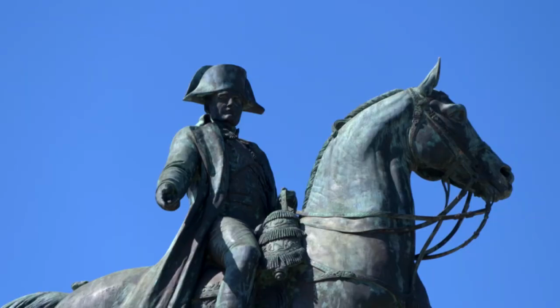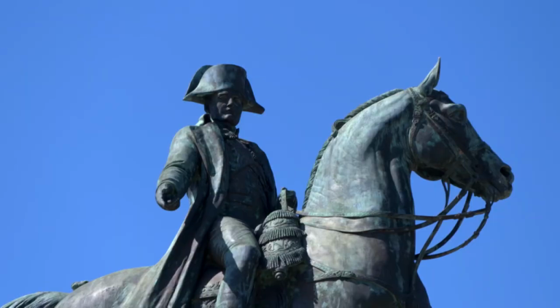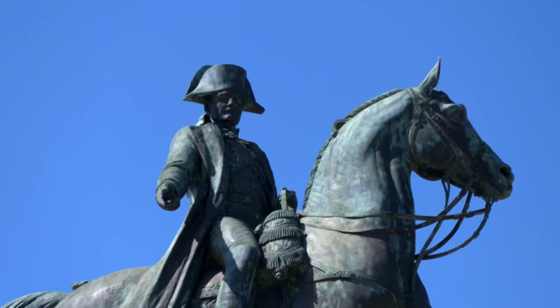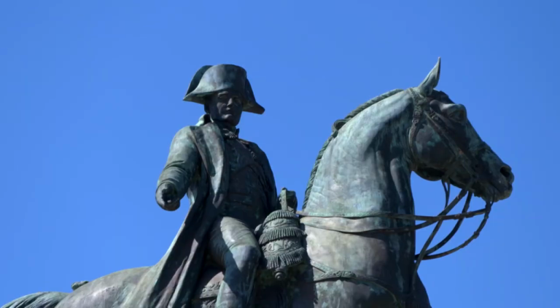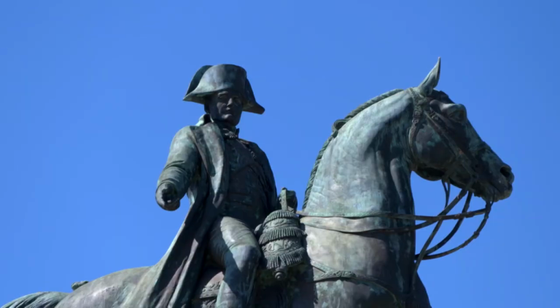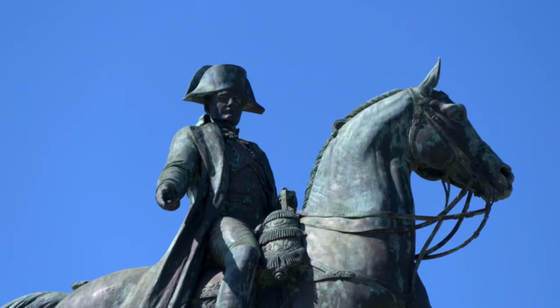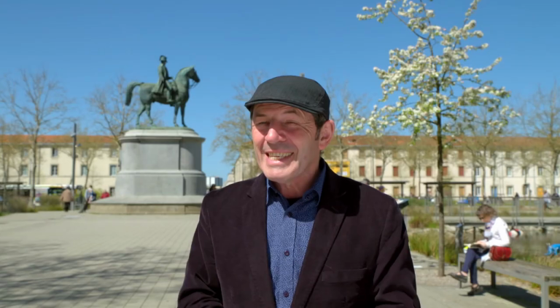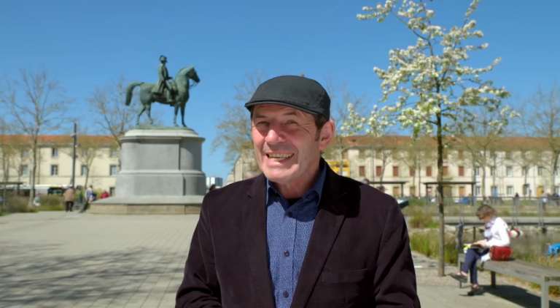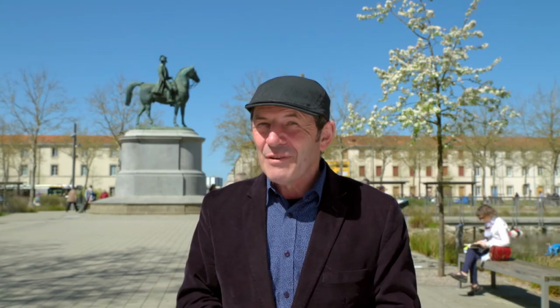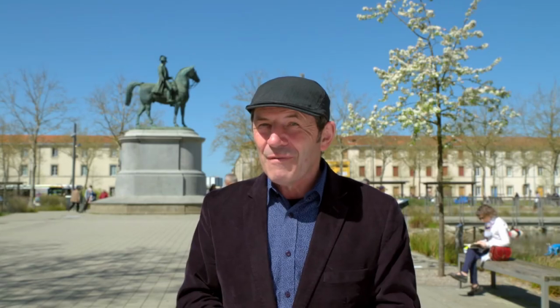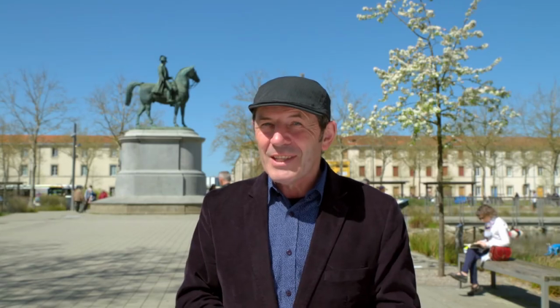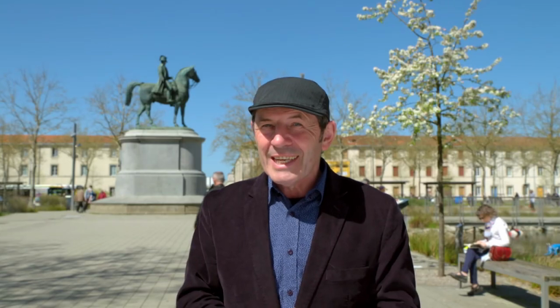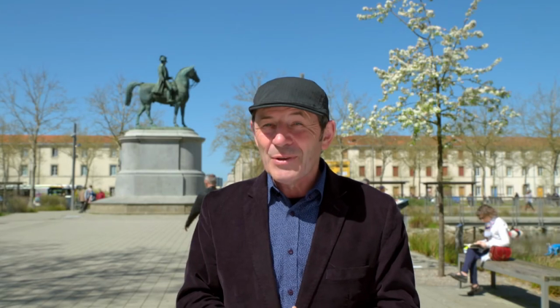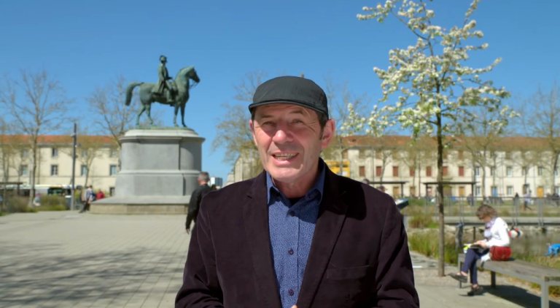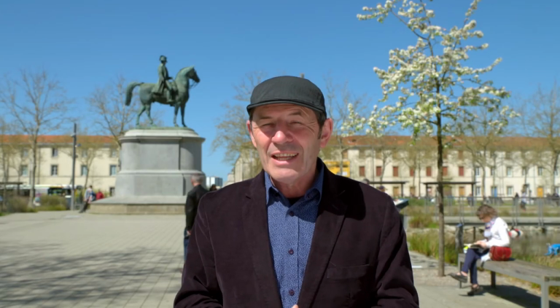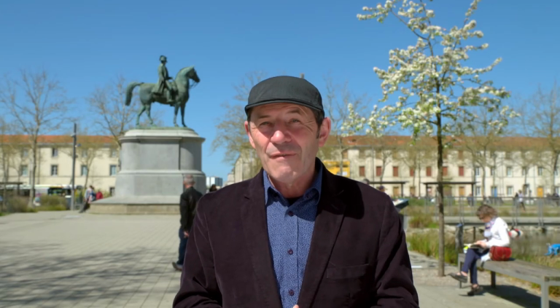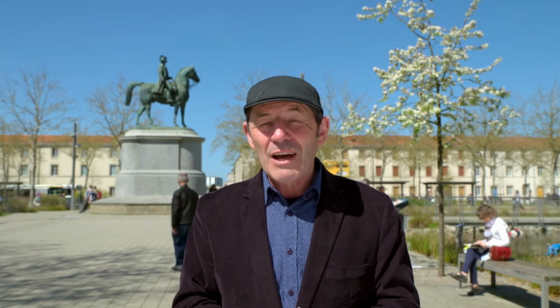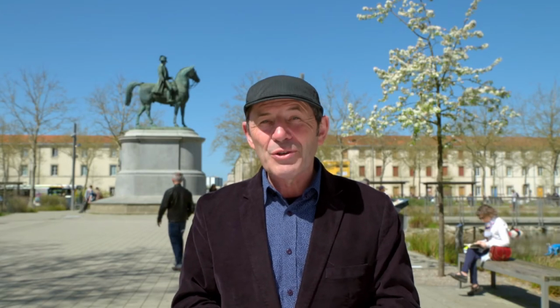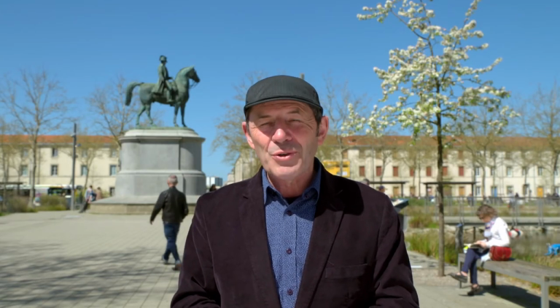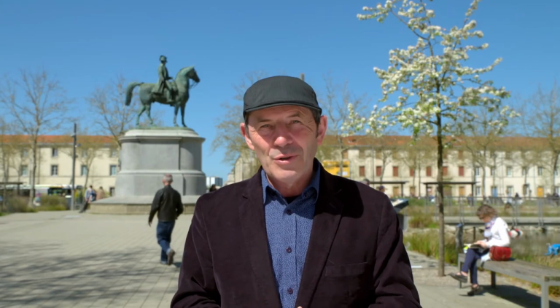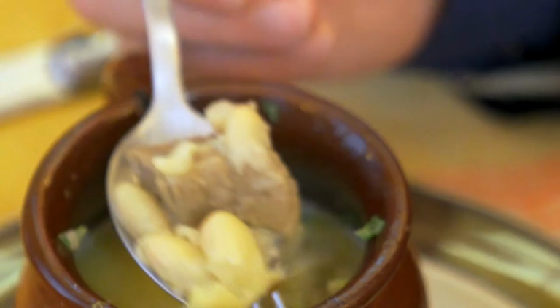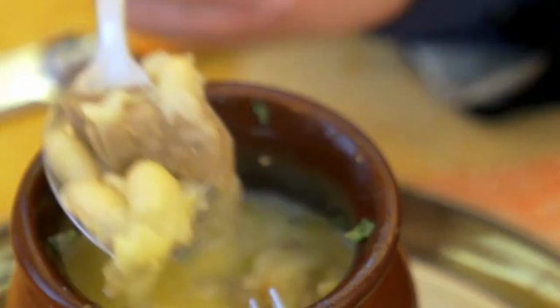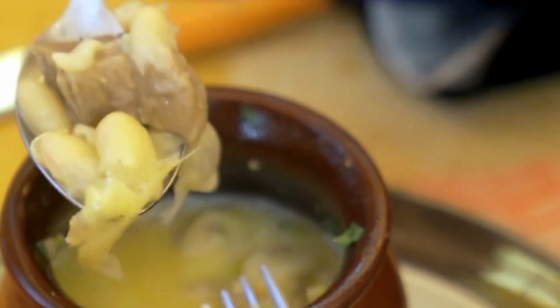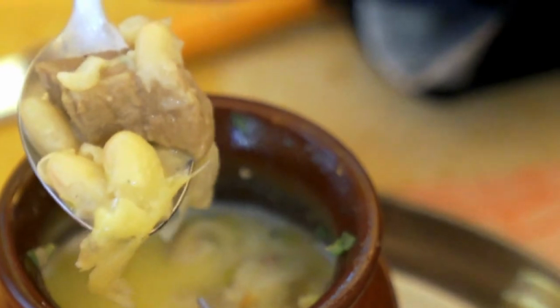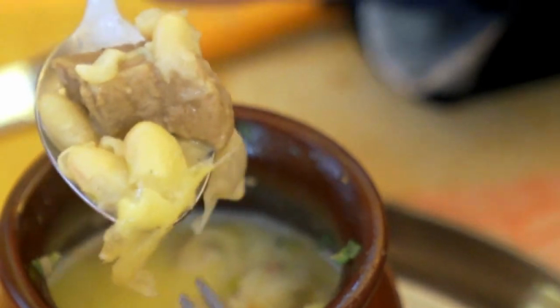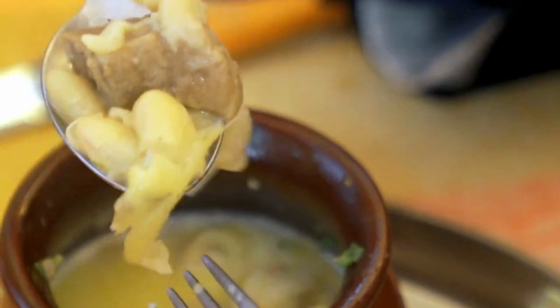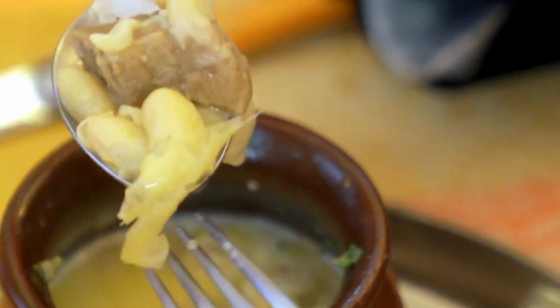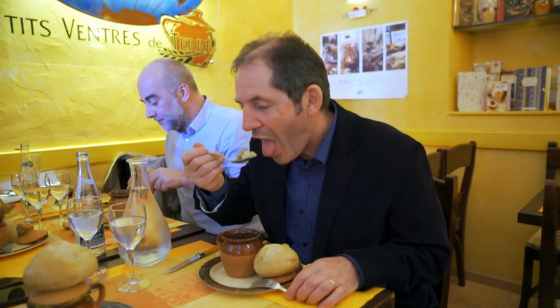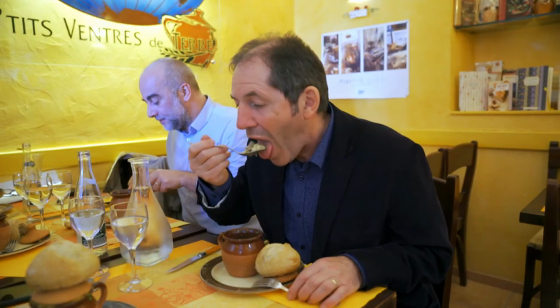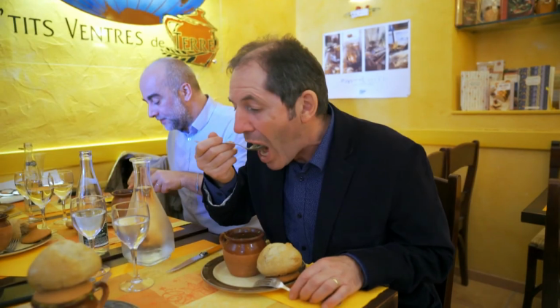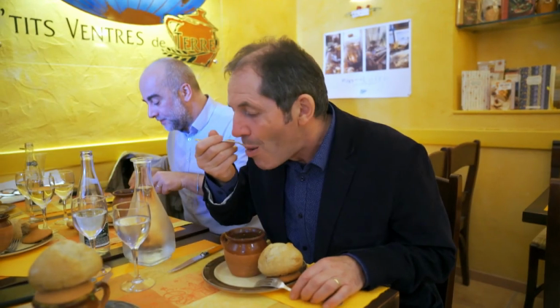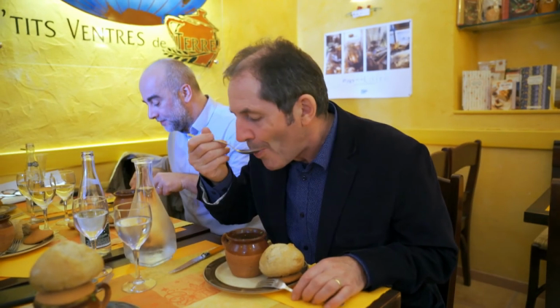Tomorrow I am still in the Vendée, in the town of La Roche-sur-Yon, to taste the speciality of the region.